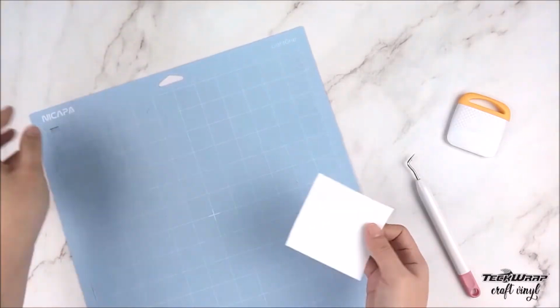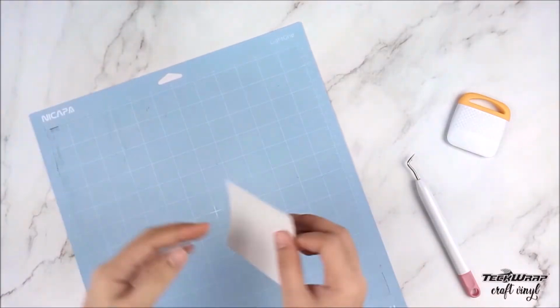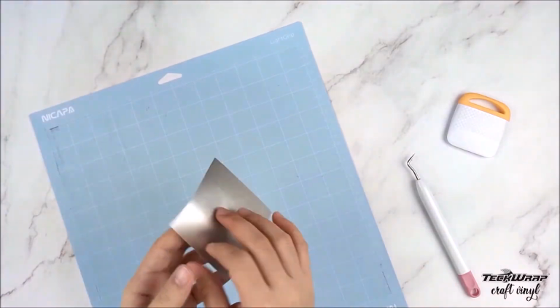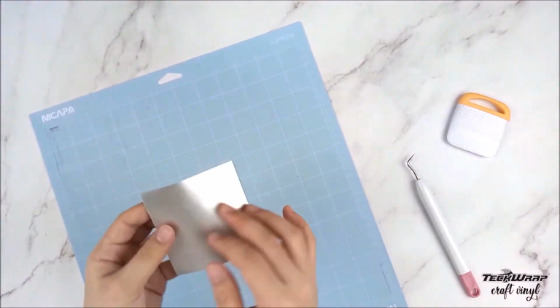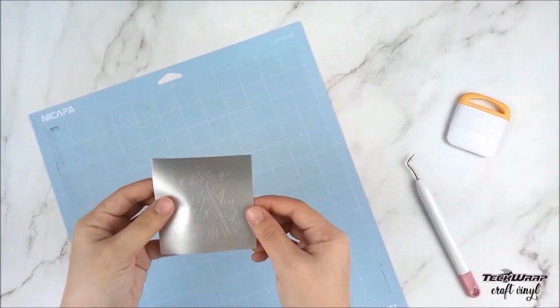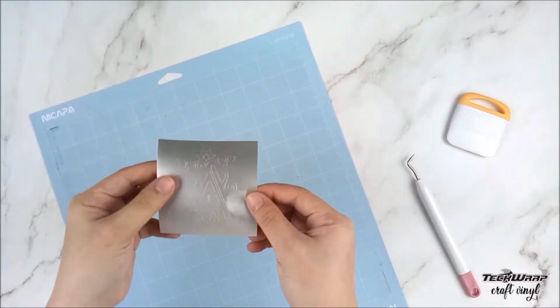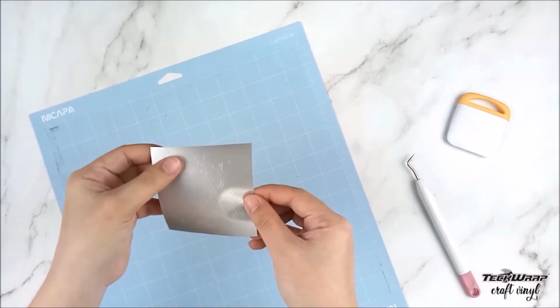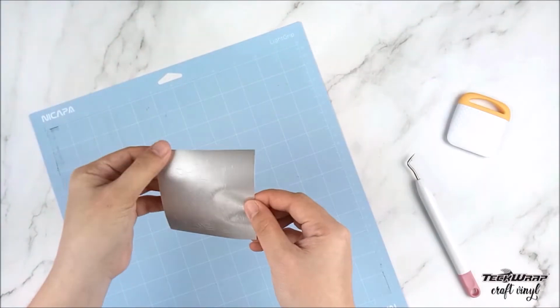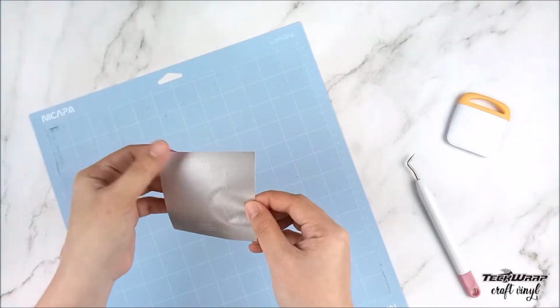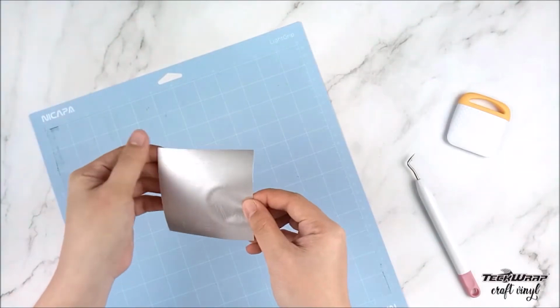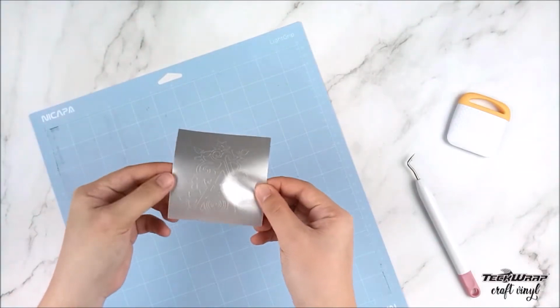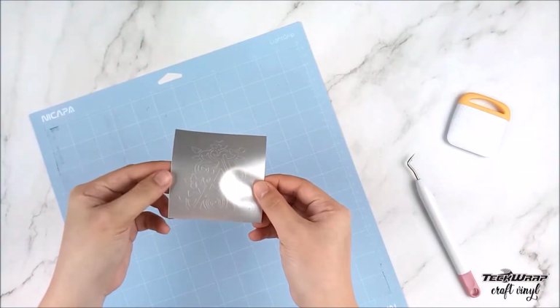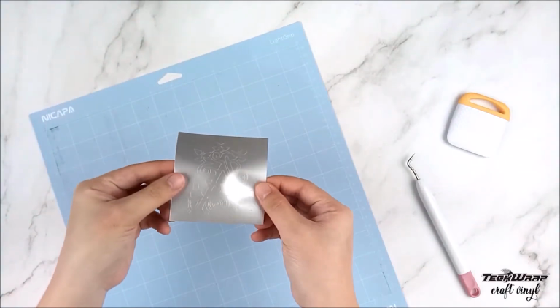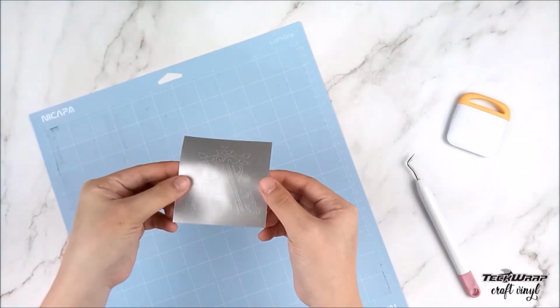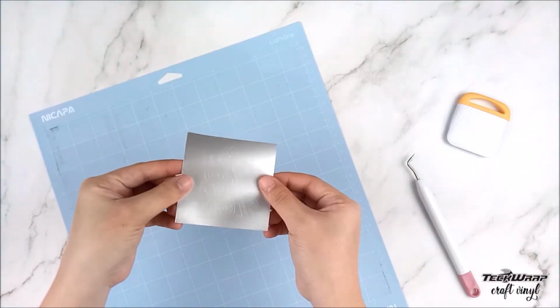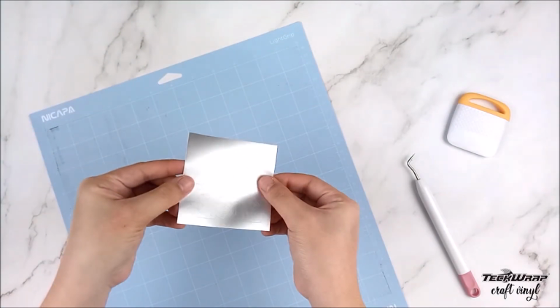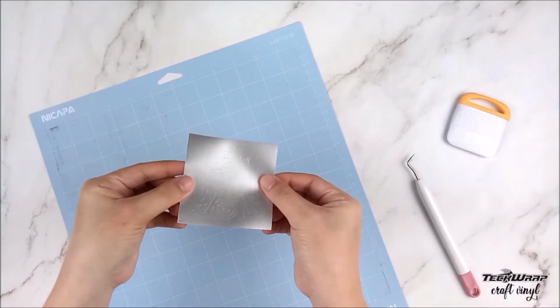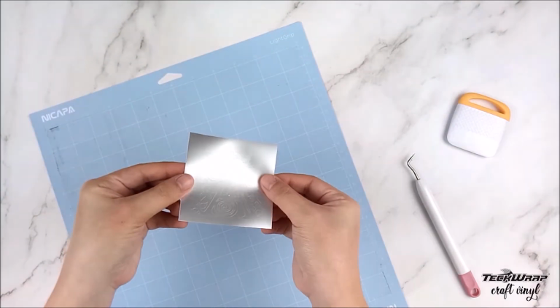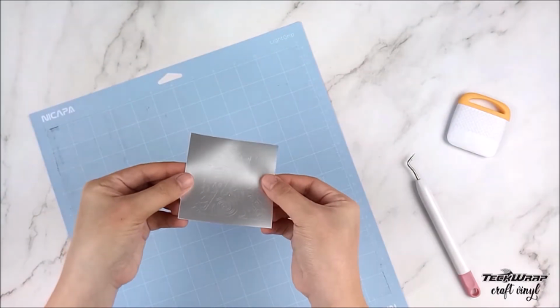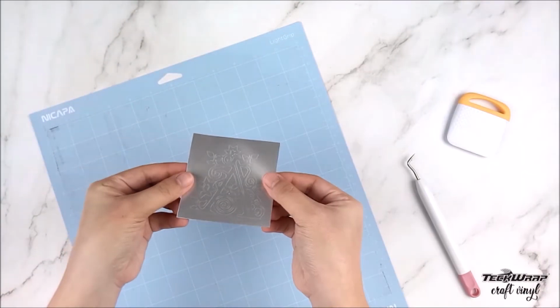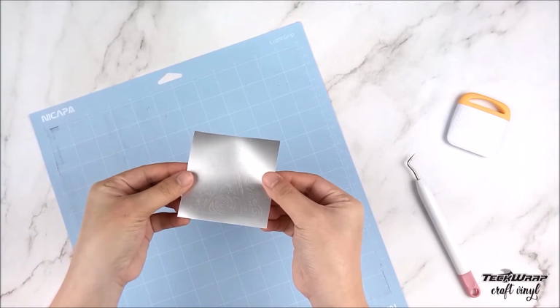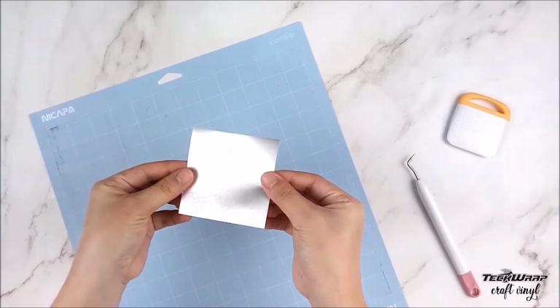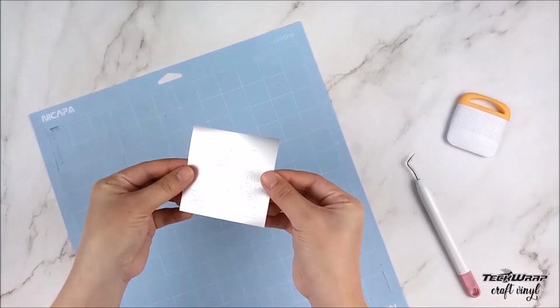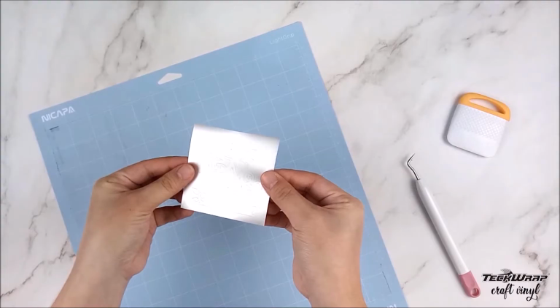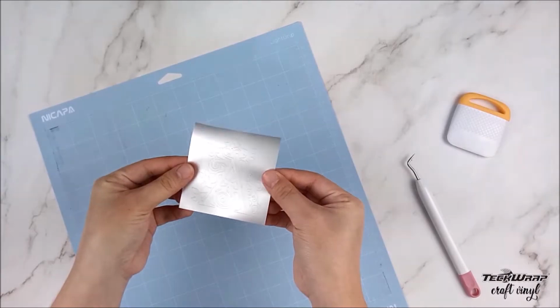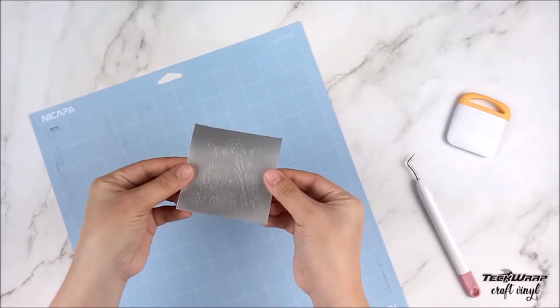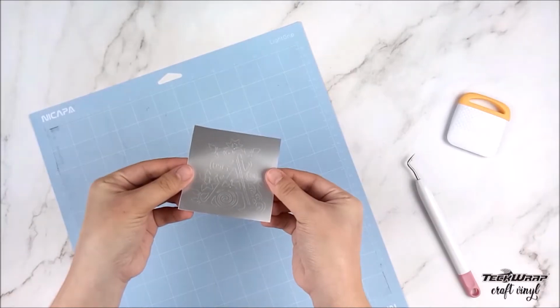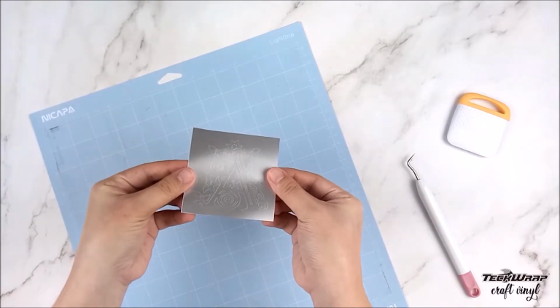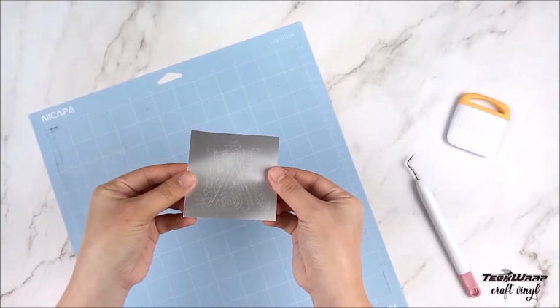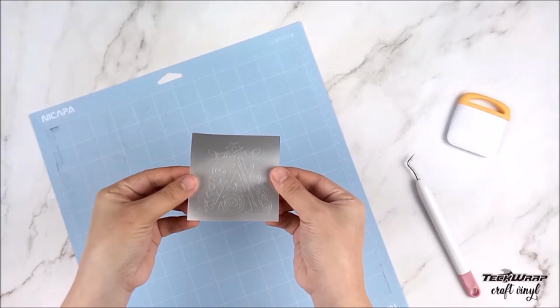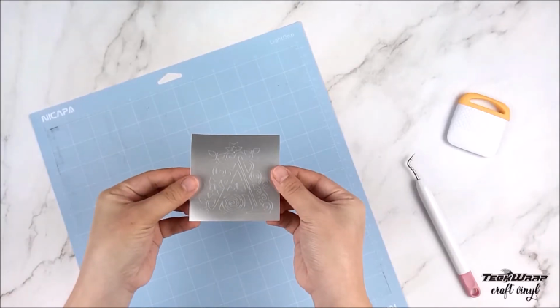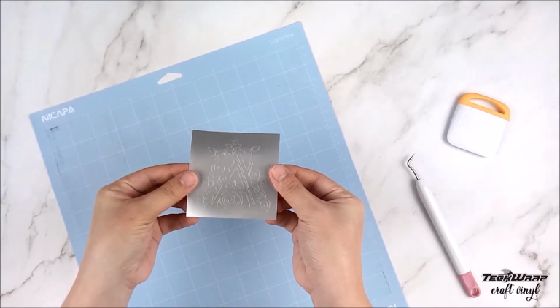Here you can see how the SVG monogram design looks so classy and perfectly cut.